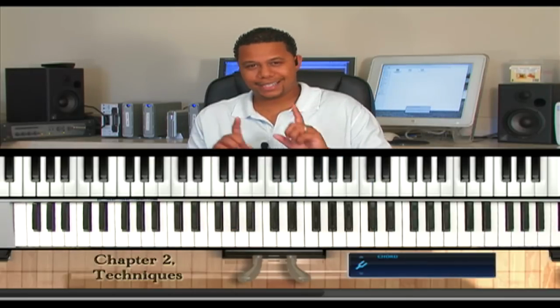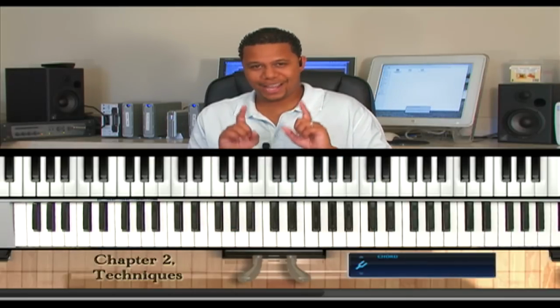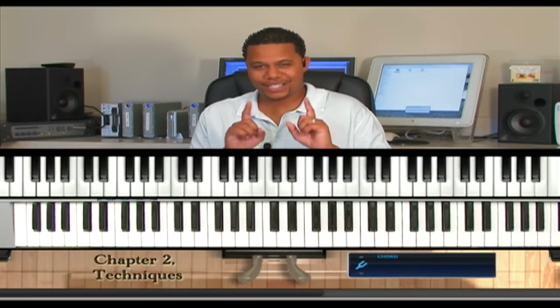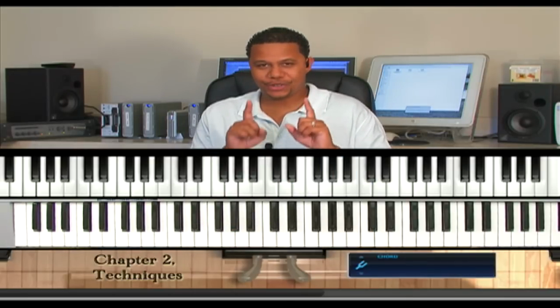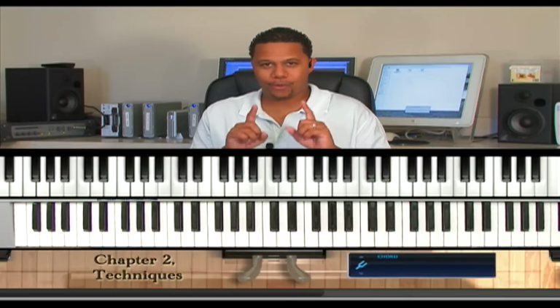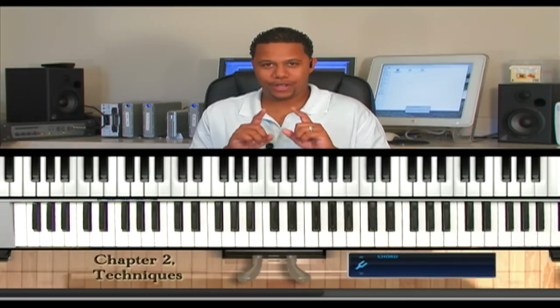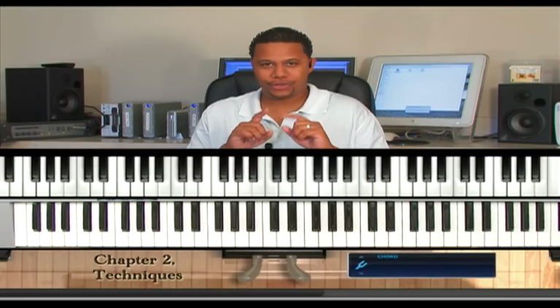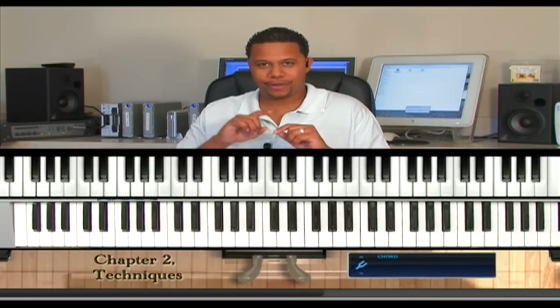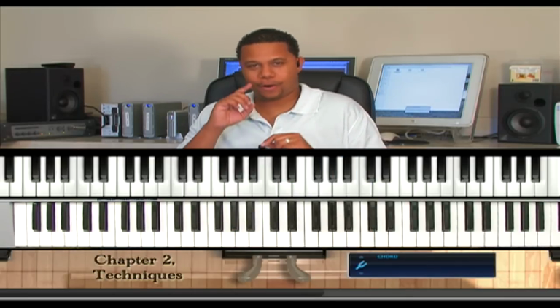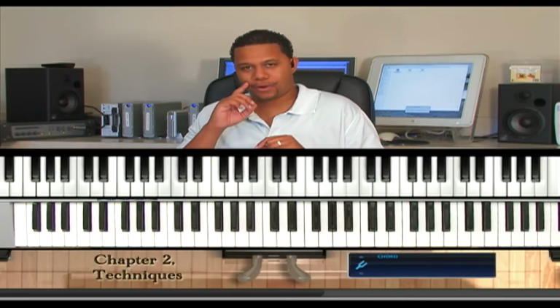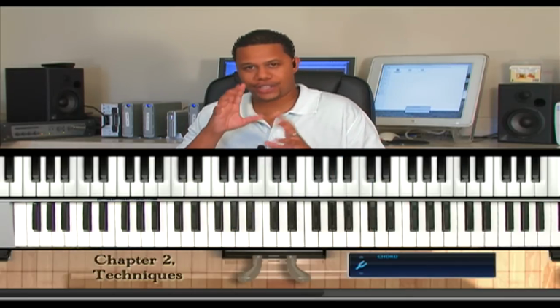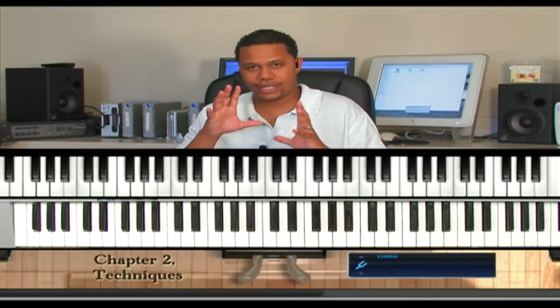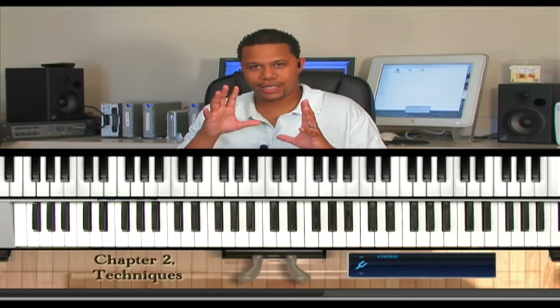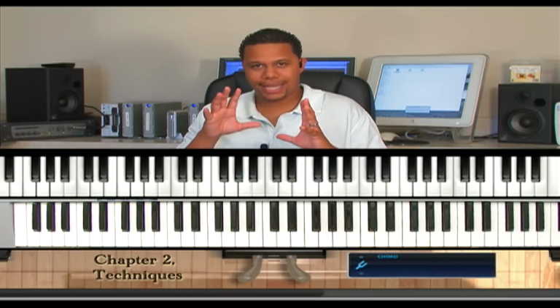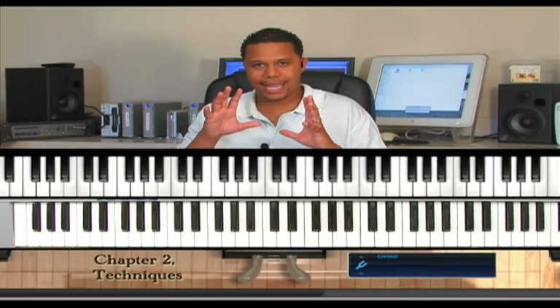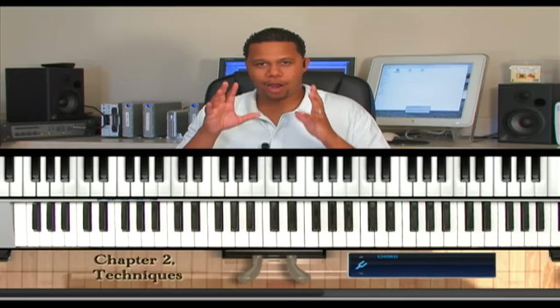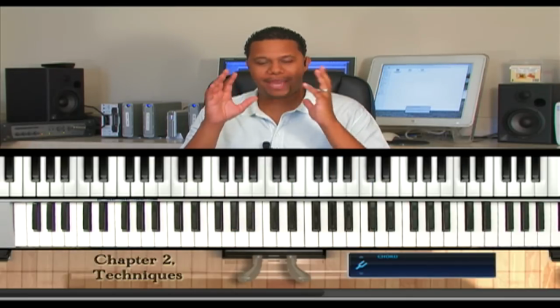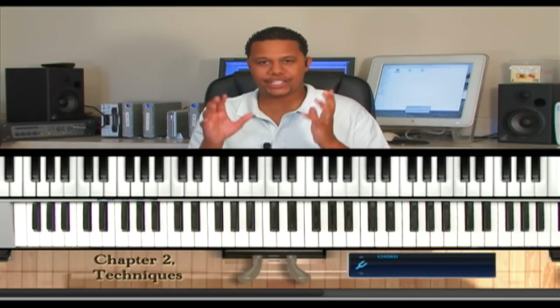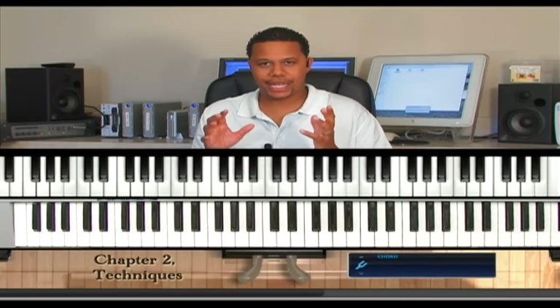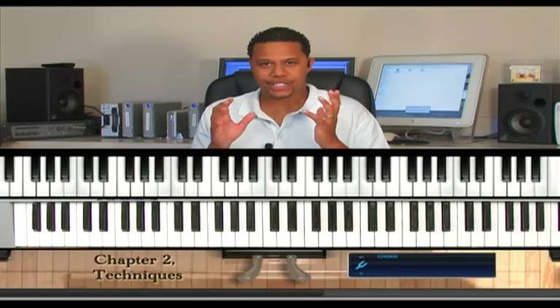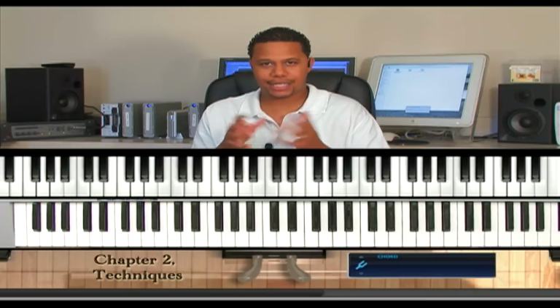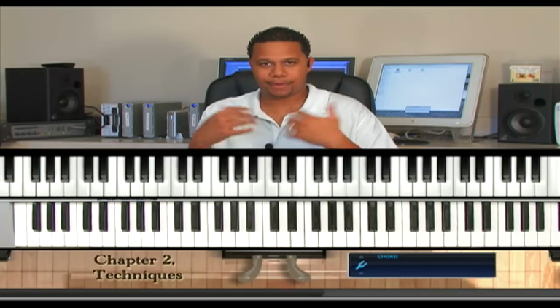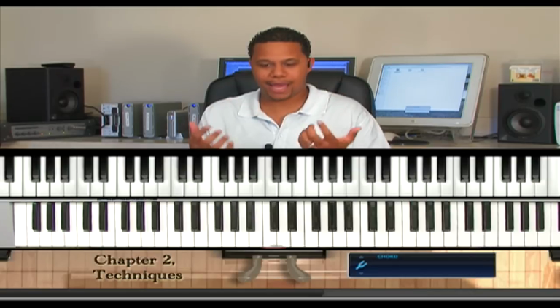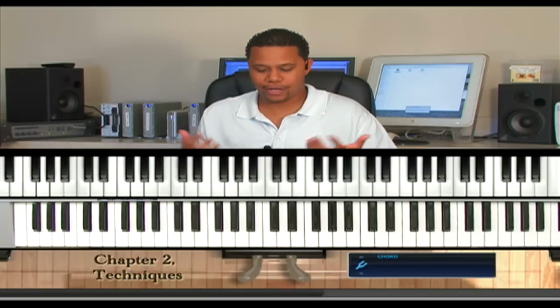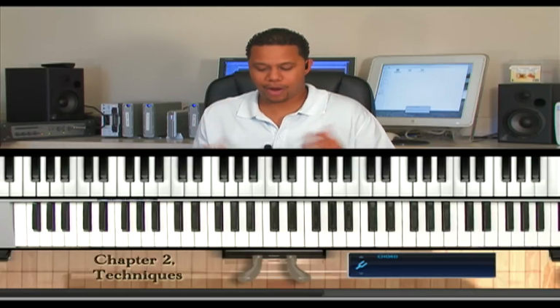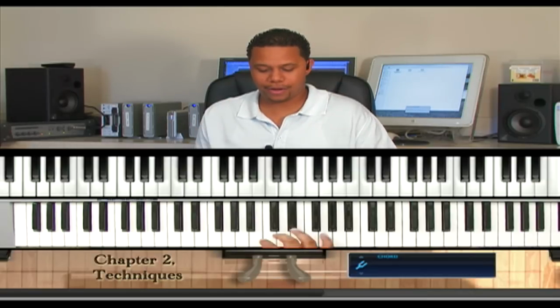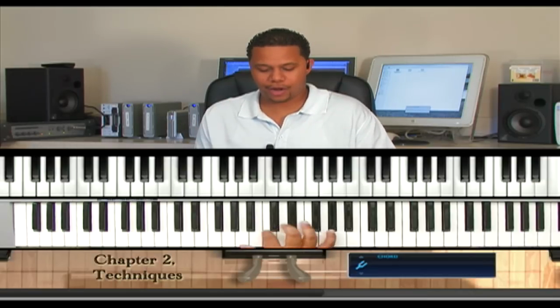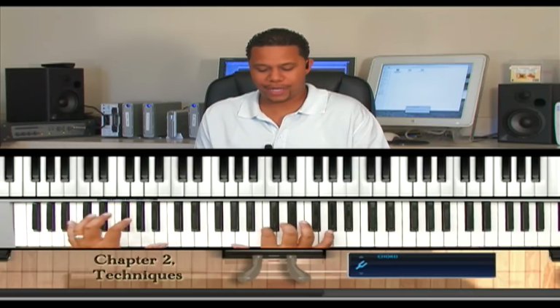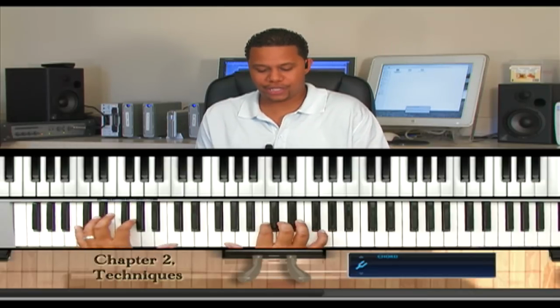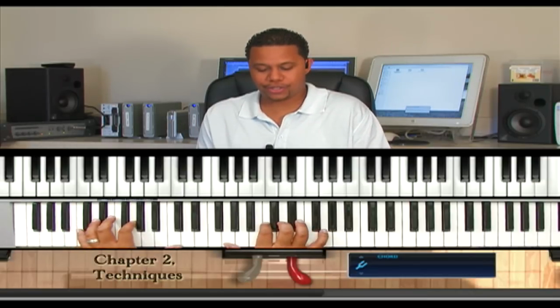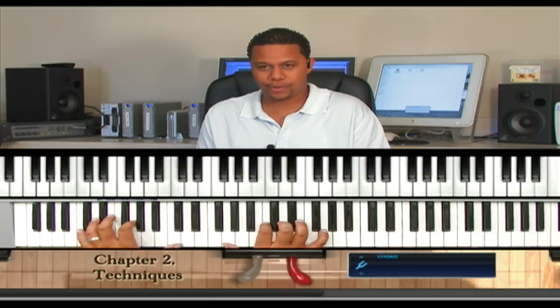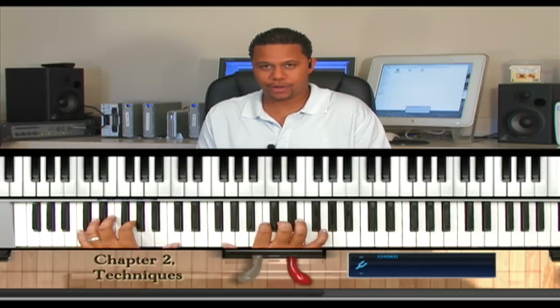Now, let's do that 1, 2, 3, 4 progression in an arpeggiation type of manner — in arpeggios — so we will go.